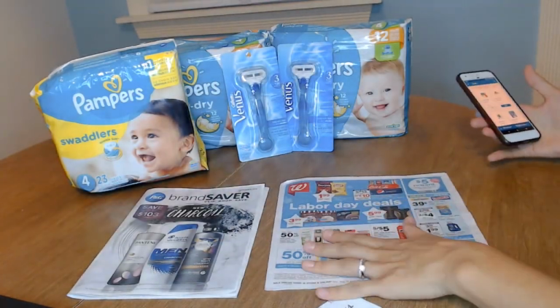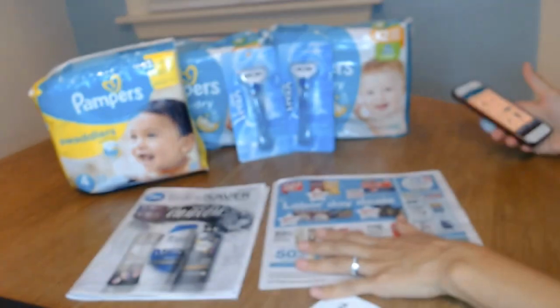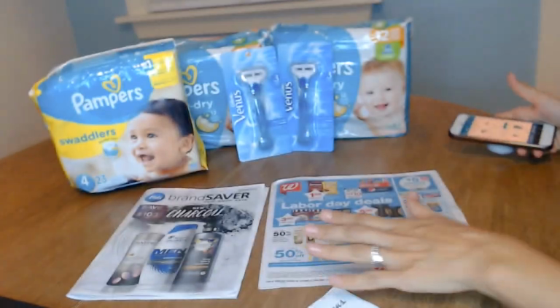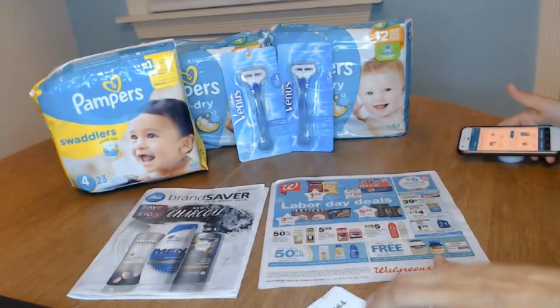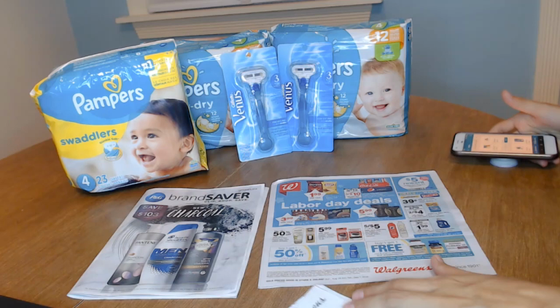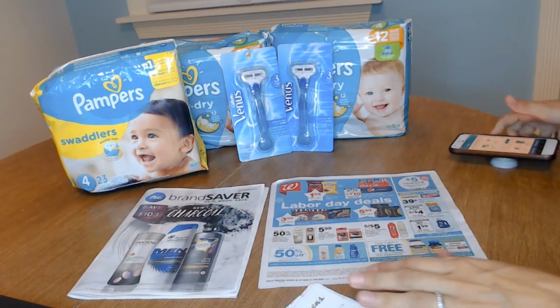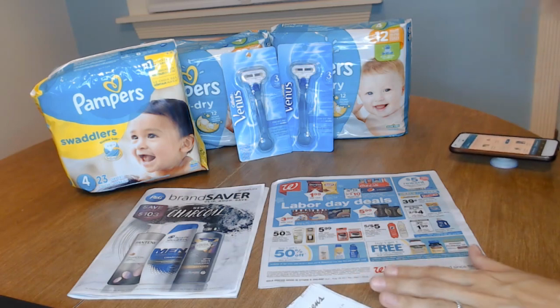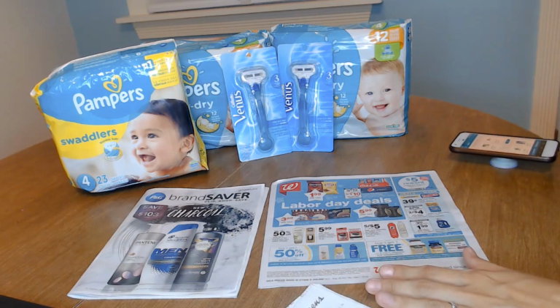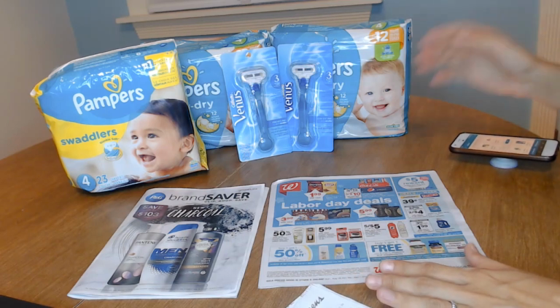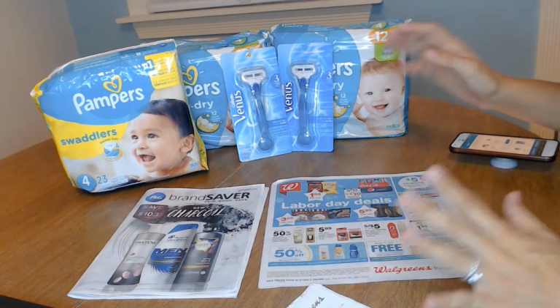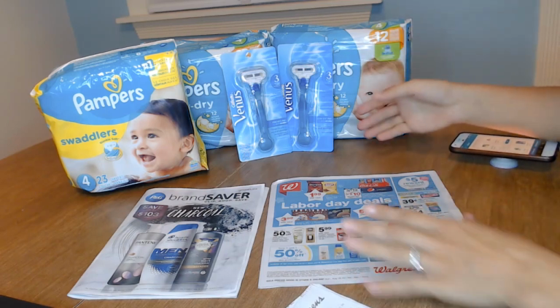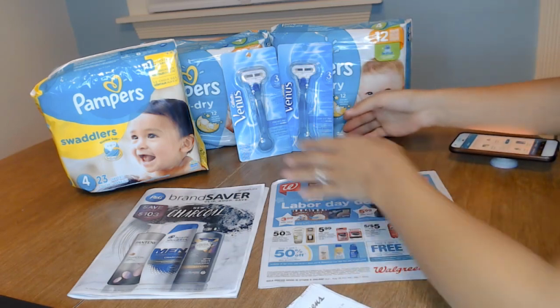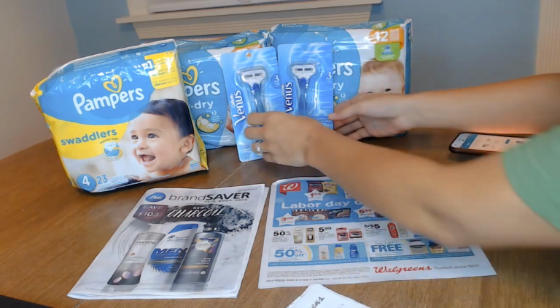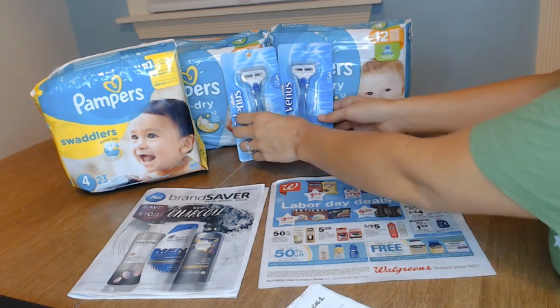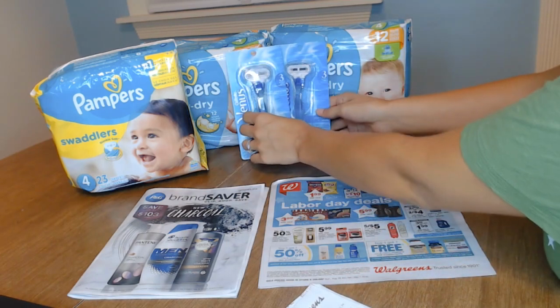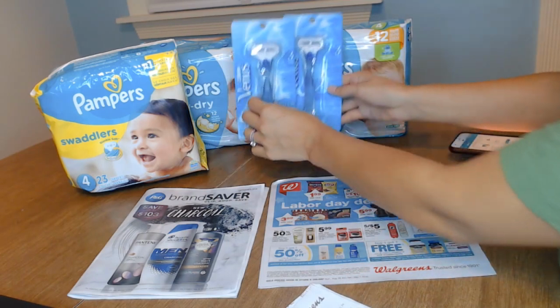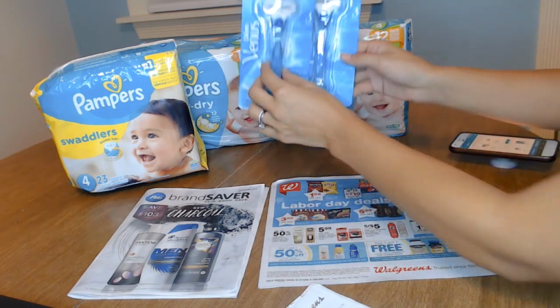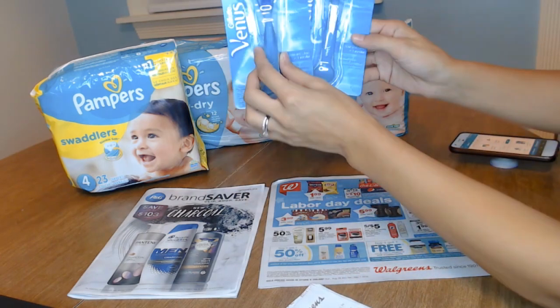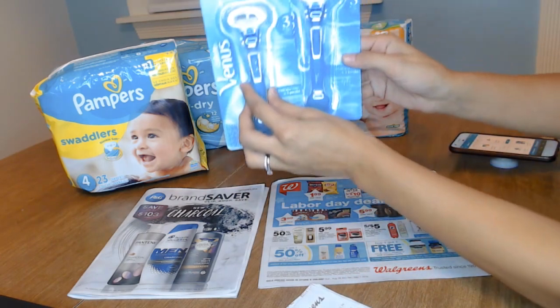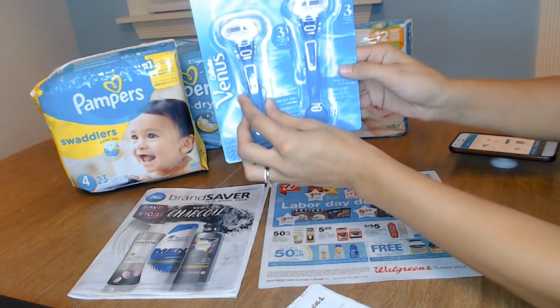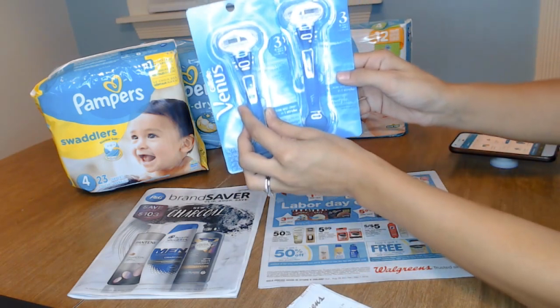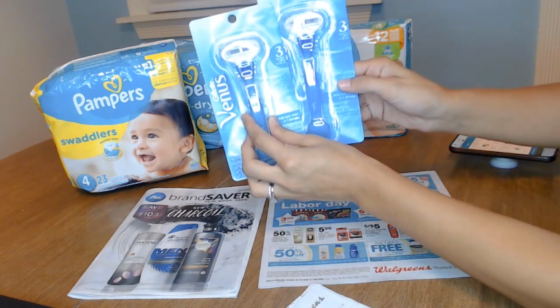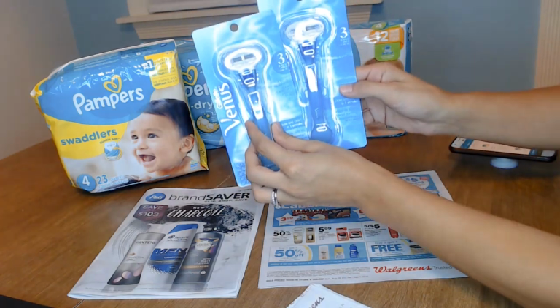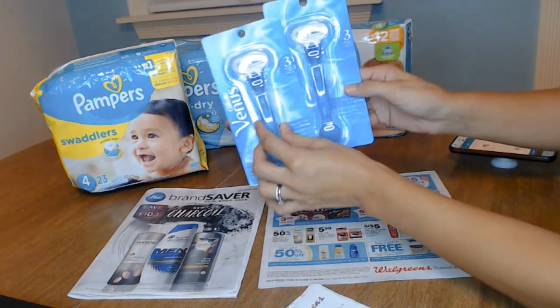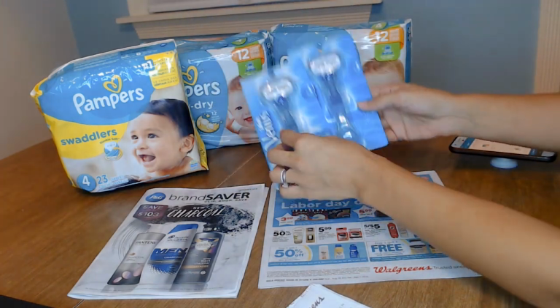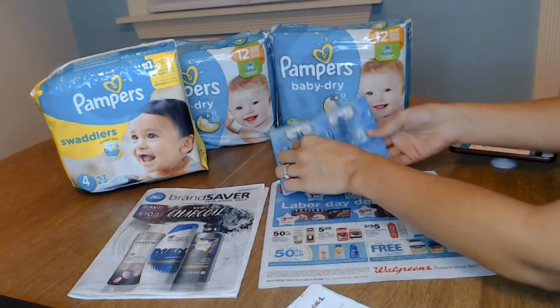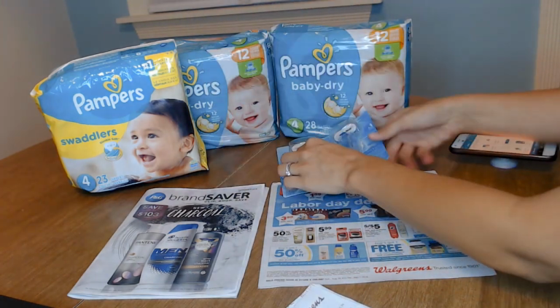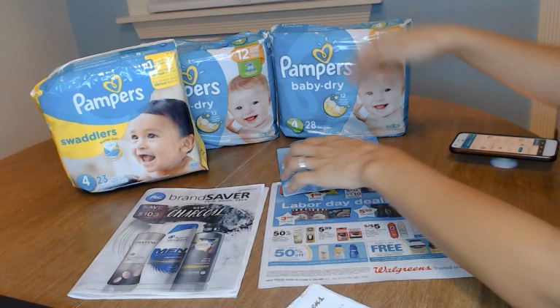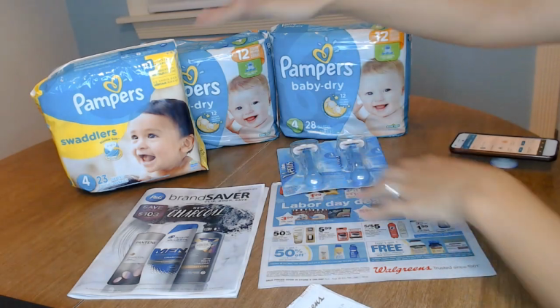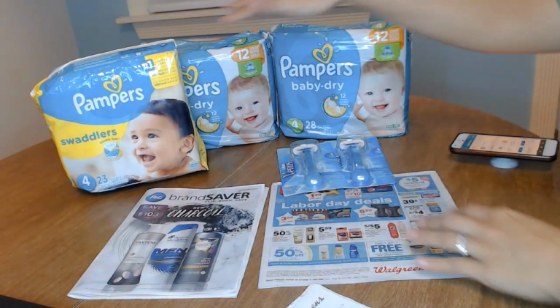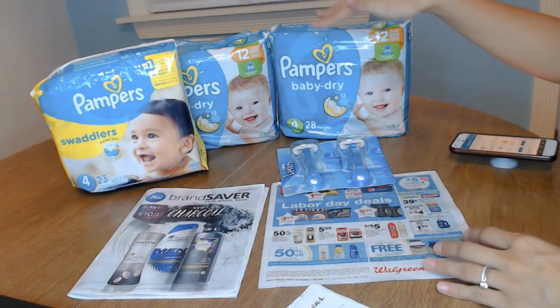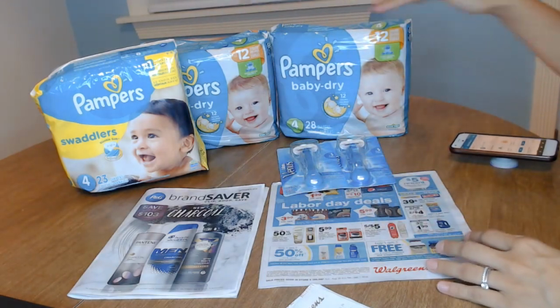So this is what I did. I did two transactions. I did this one first — the Venus first — and then I did the Pampers.